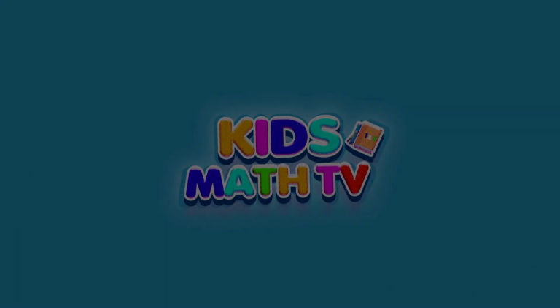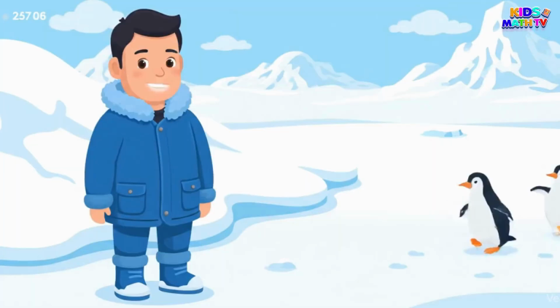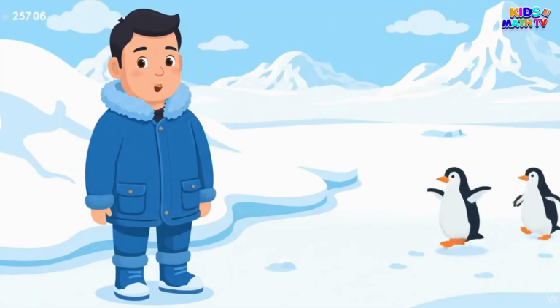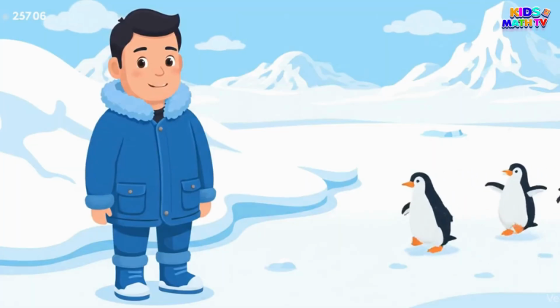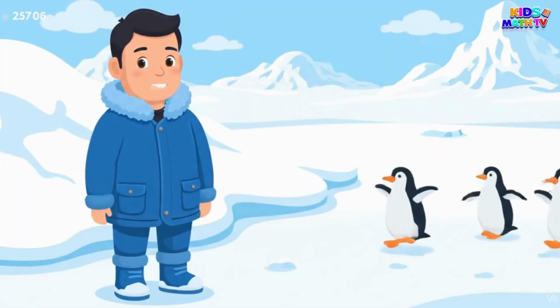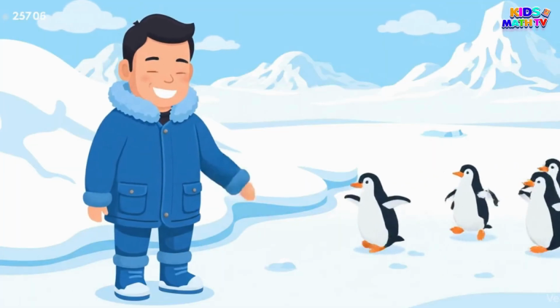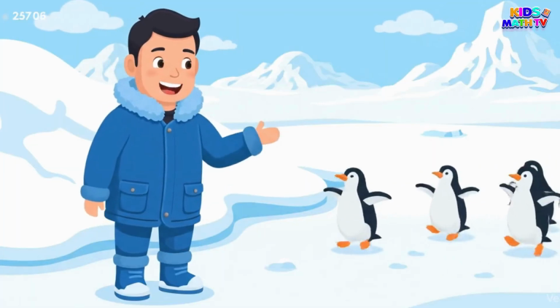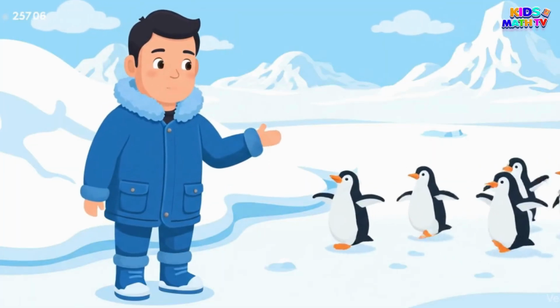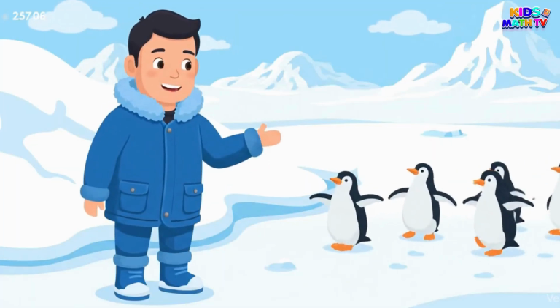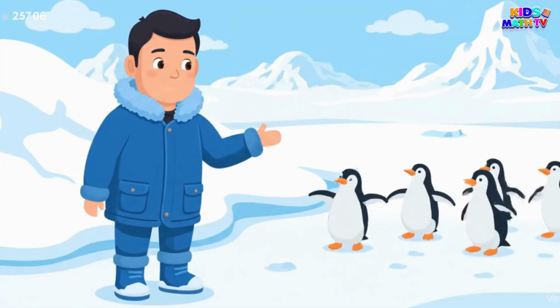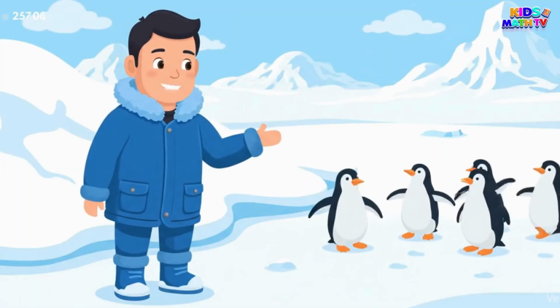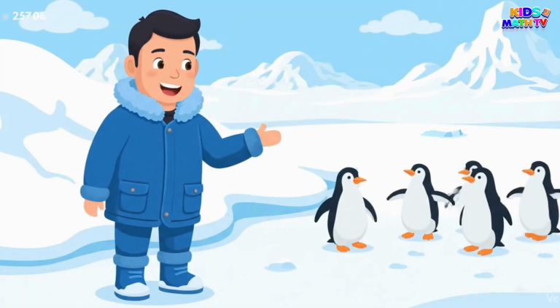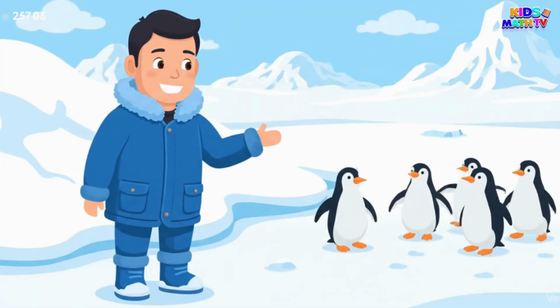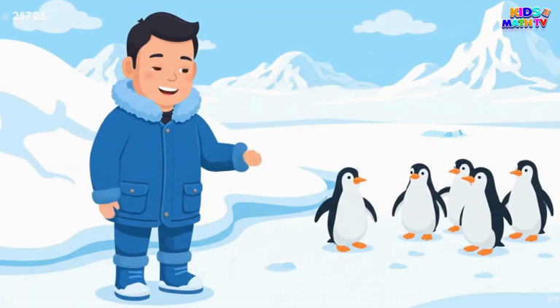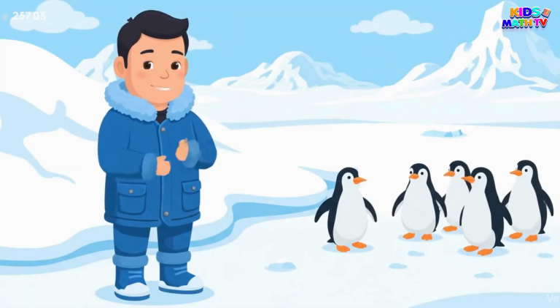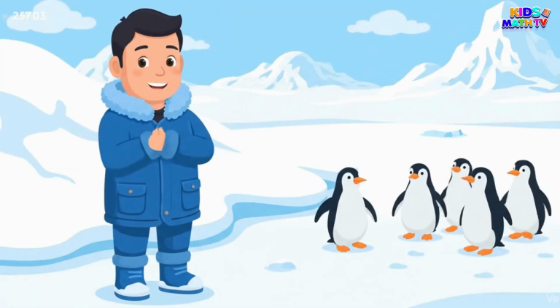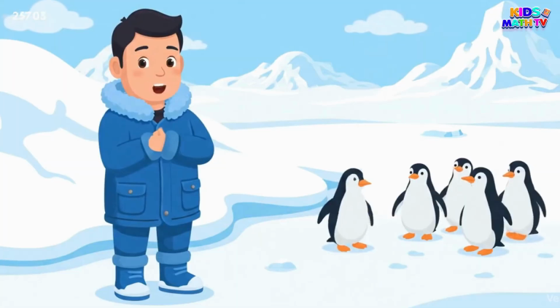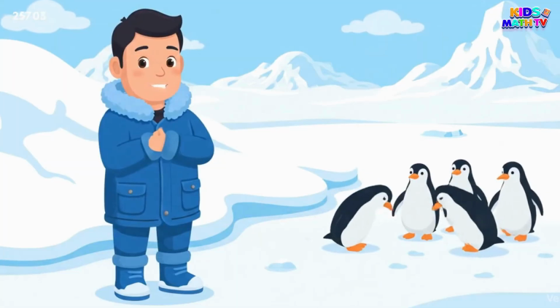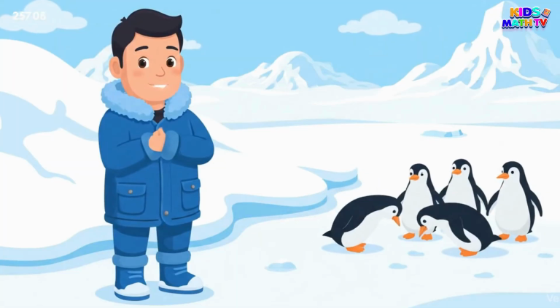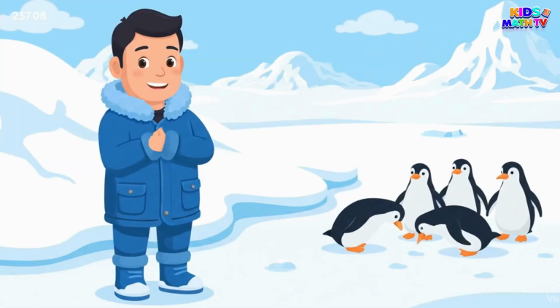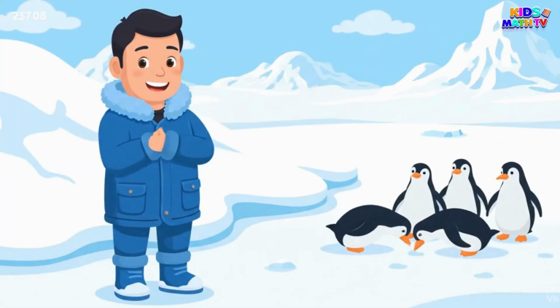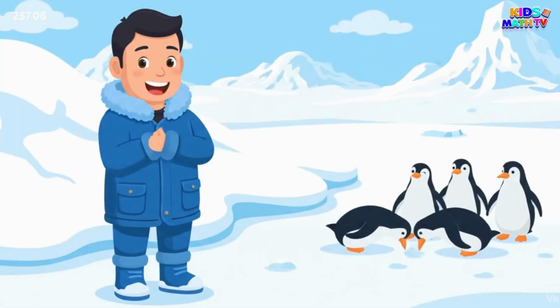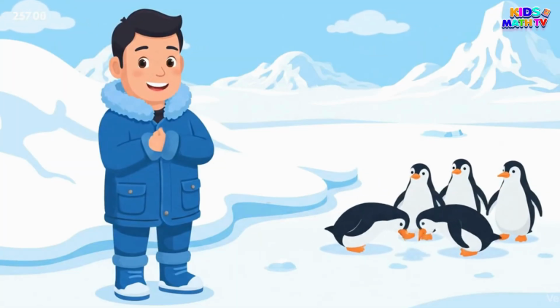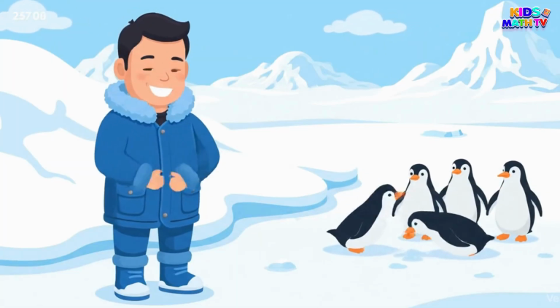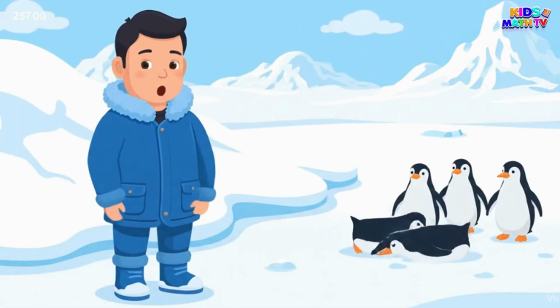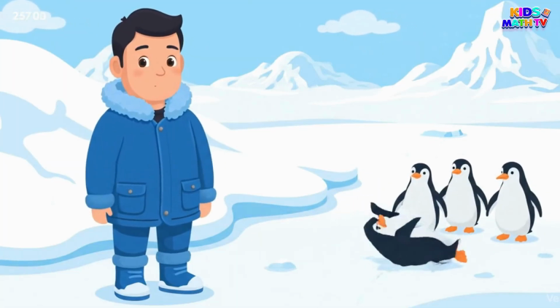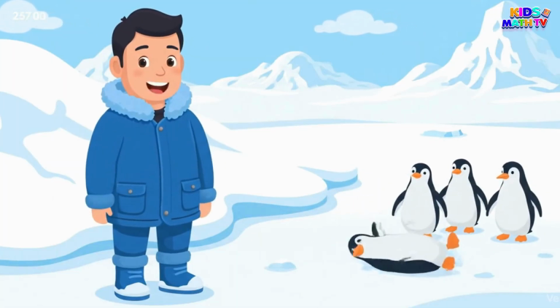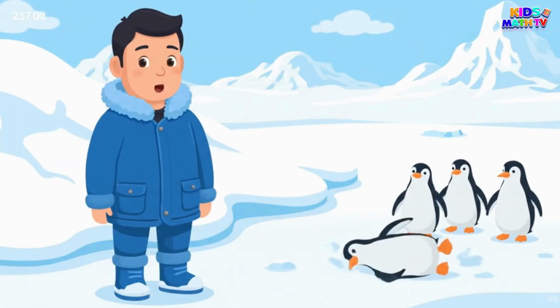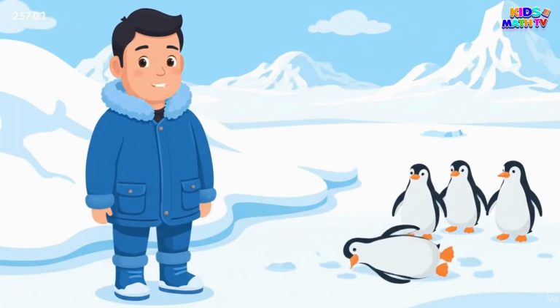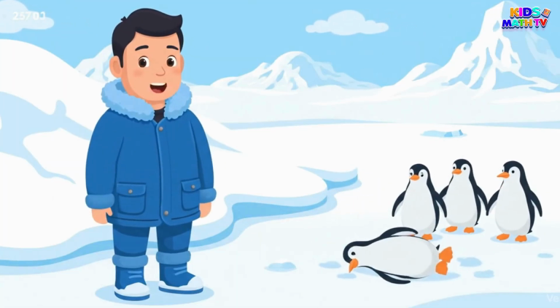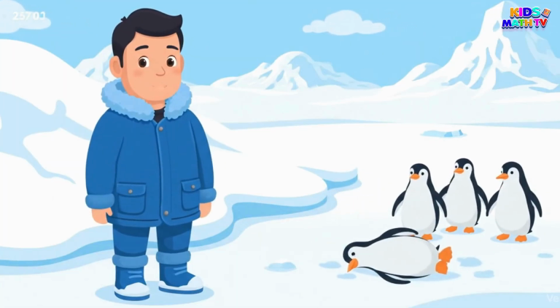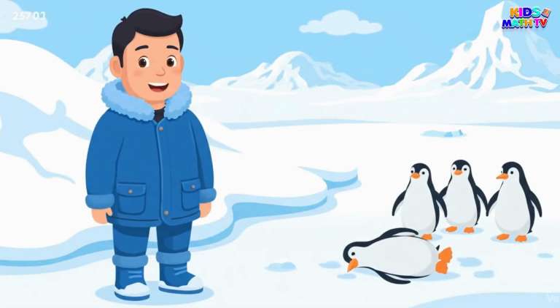Hello! Today we will explore the life cycle of a penguin, from a tiny egg all the way to a grown-up bird.